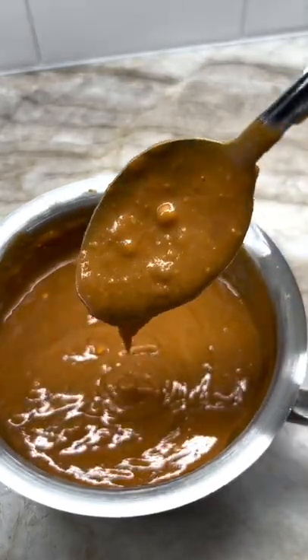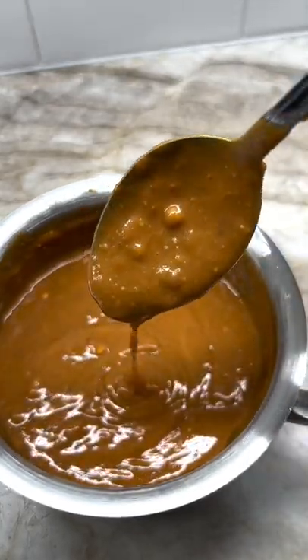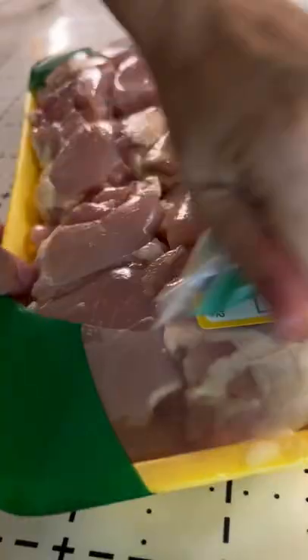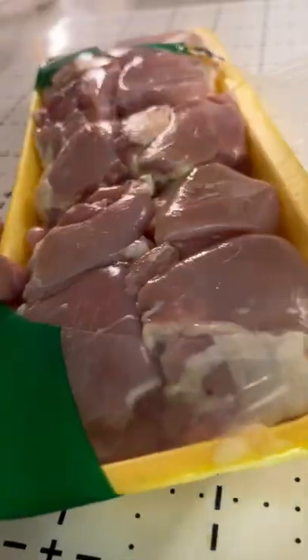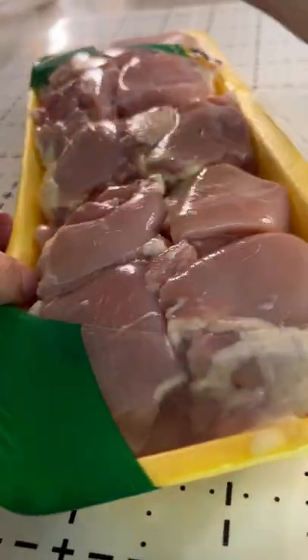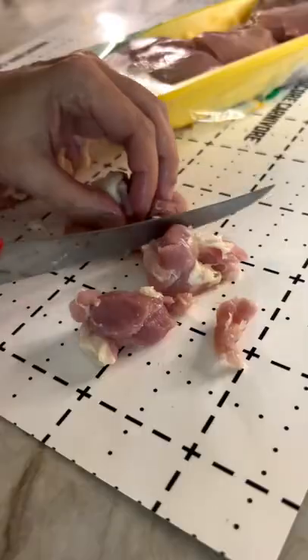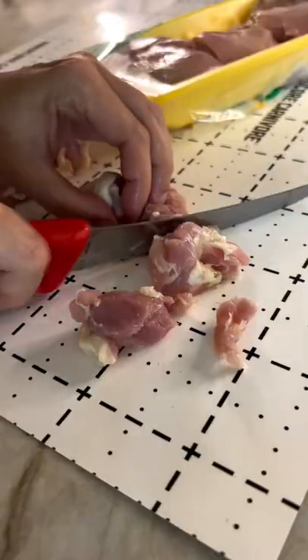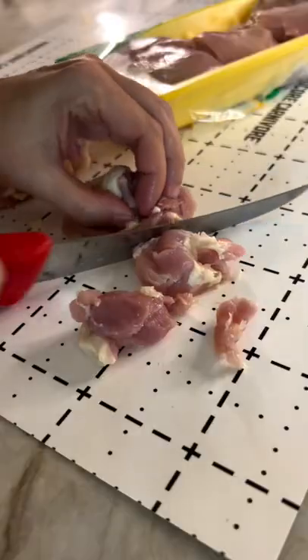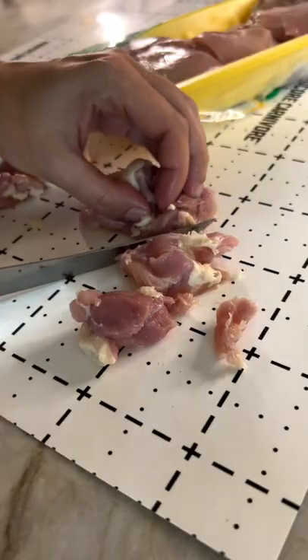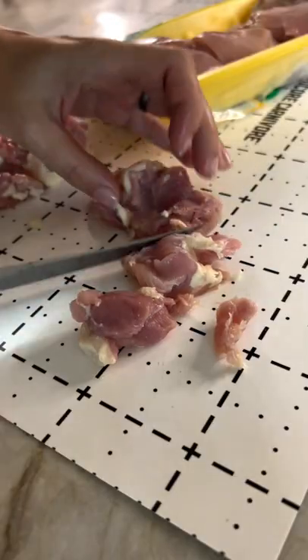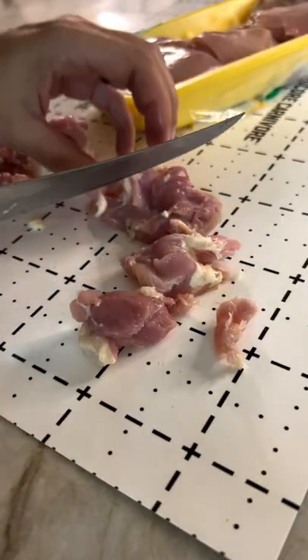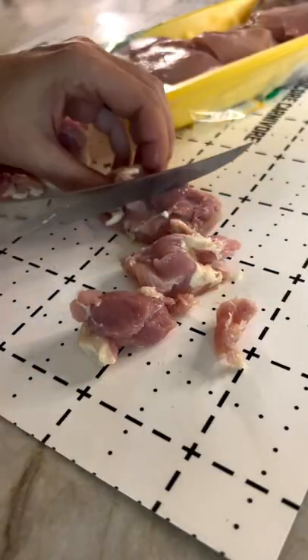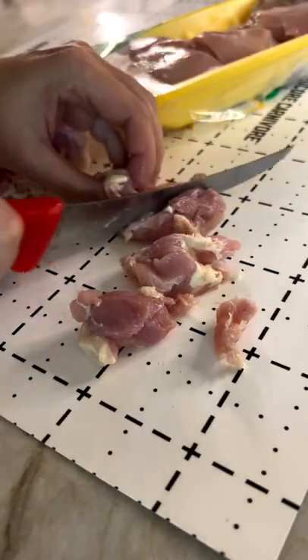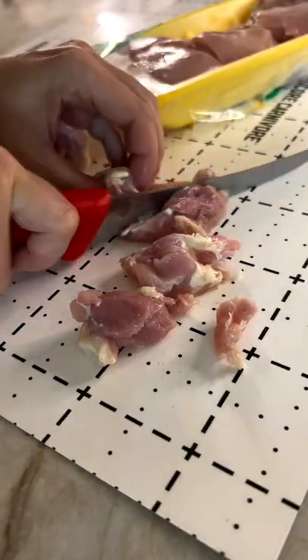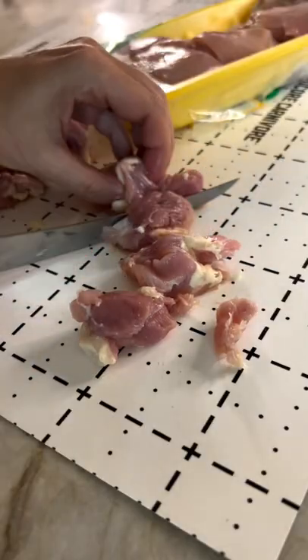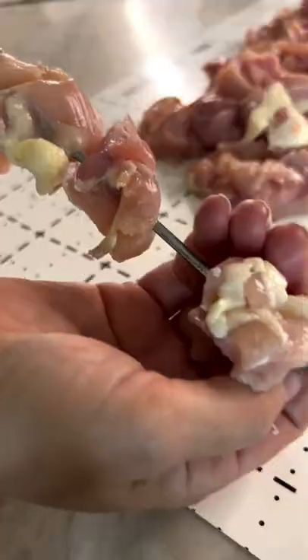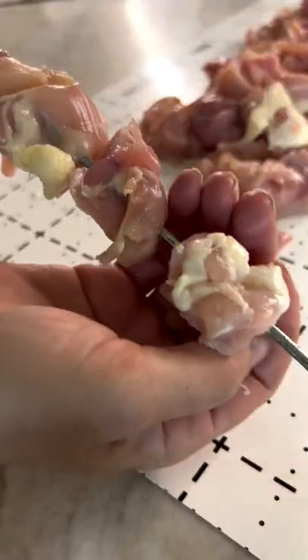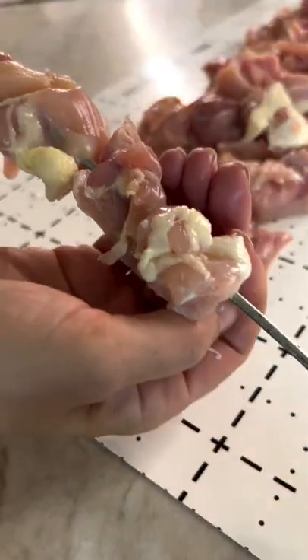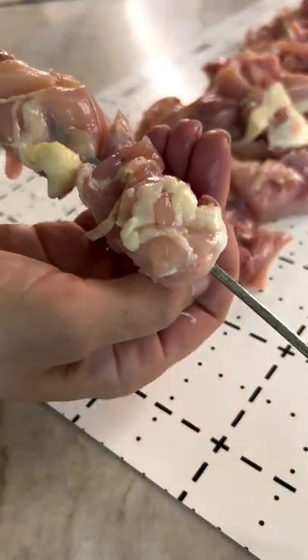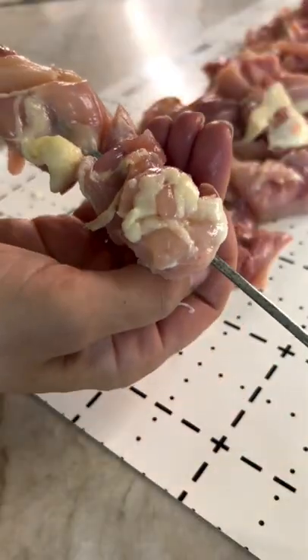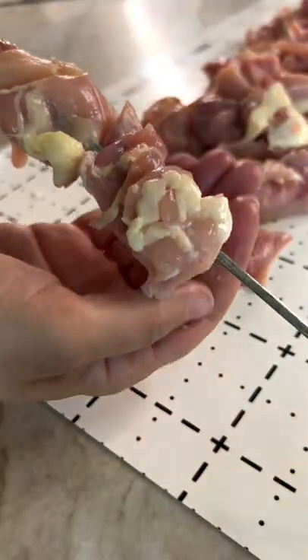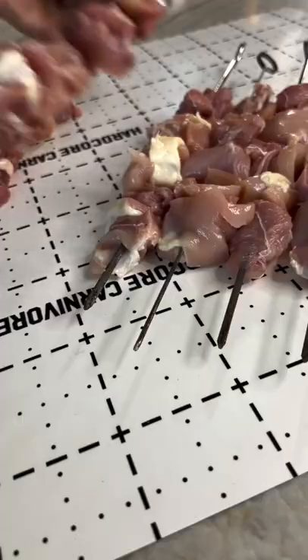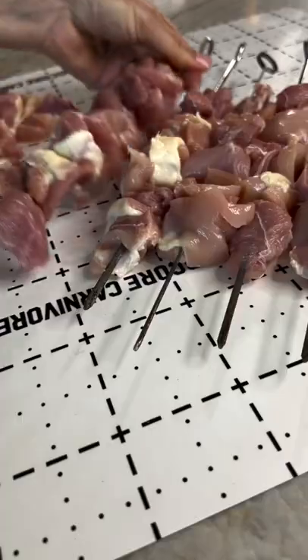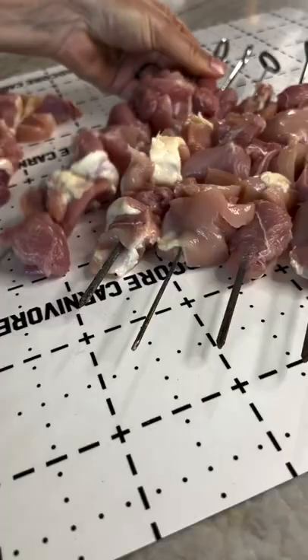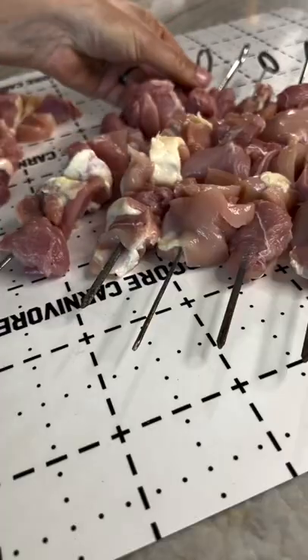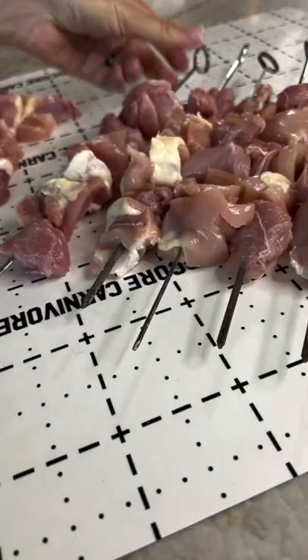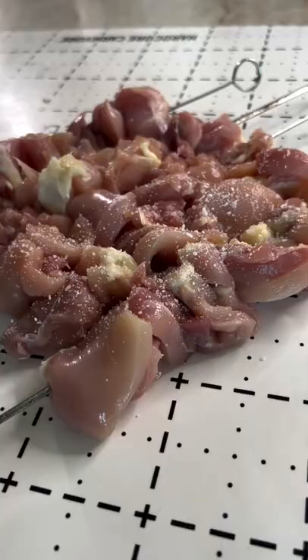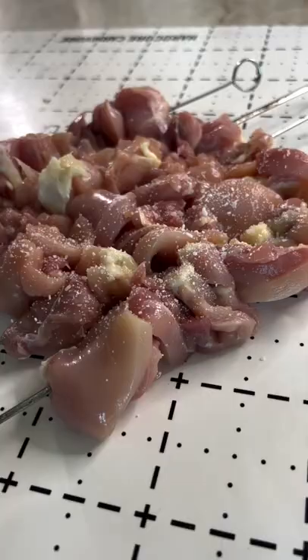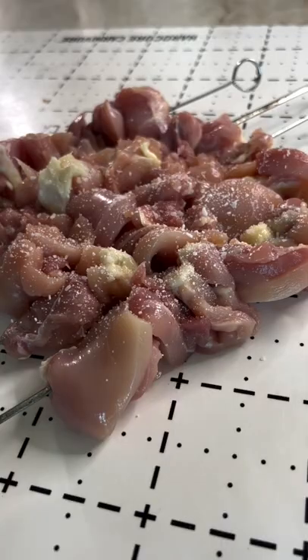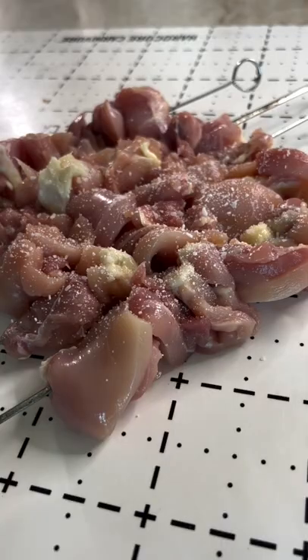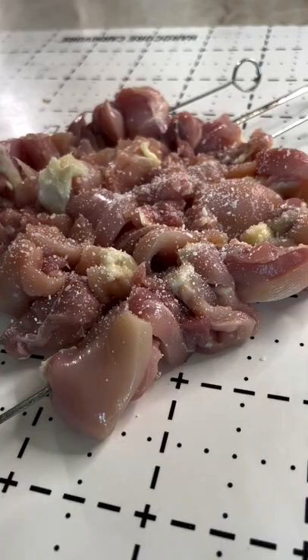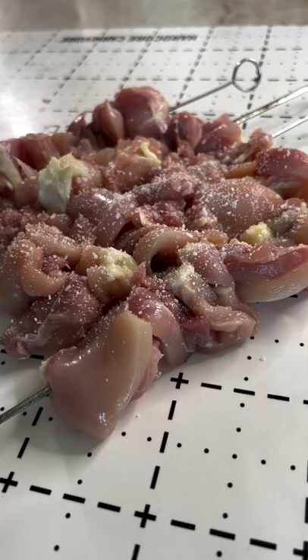Then I've got two pounds of chicken thighs, cut them into small pieces, thread them onto skewers, salt them, and then get them onto the PK.